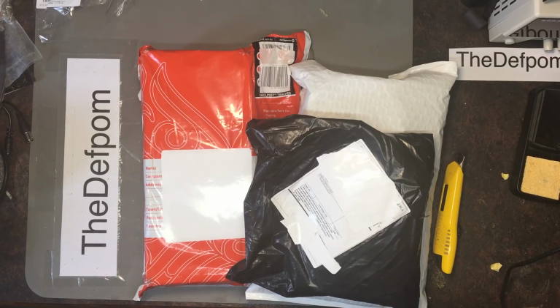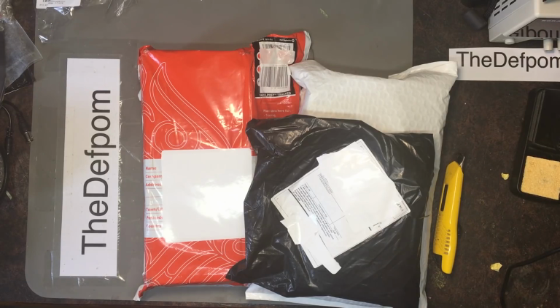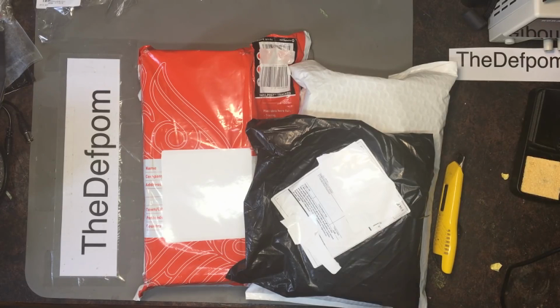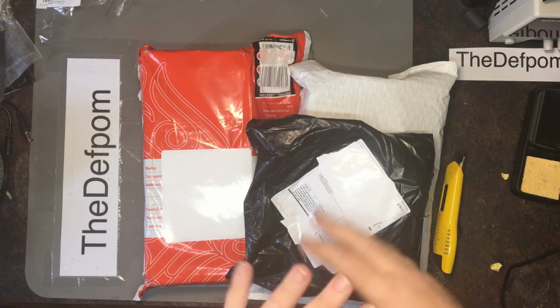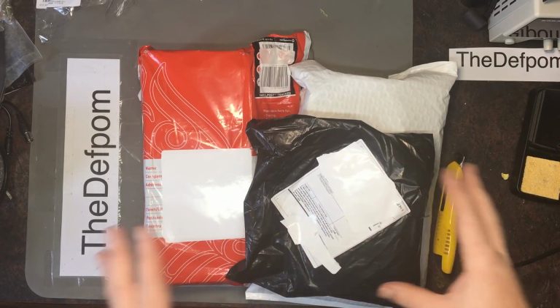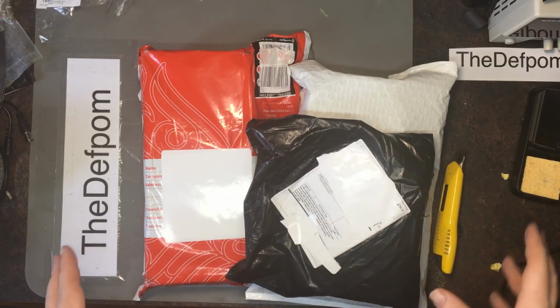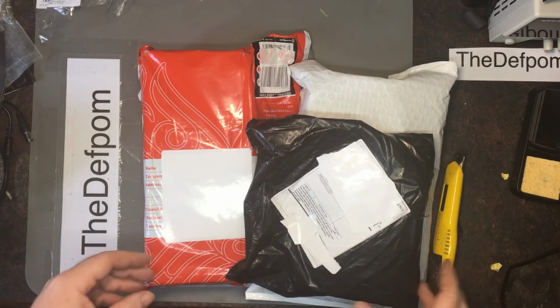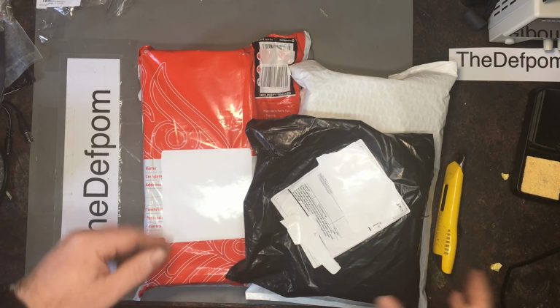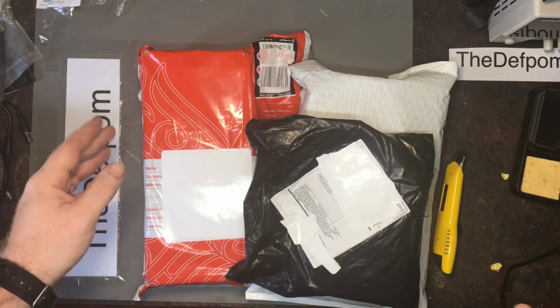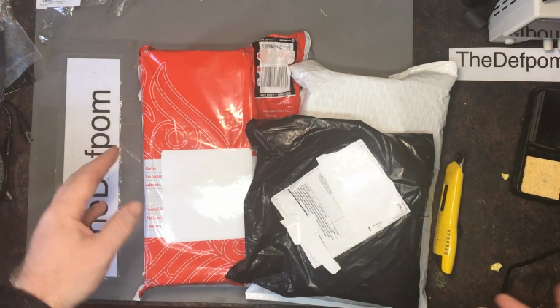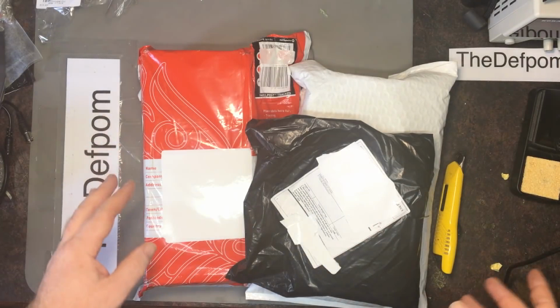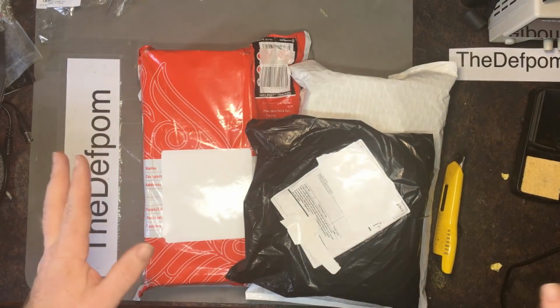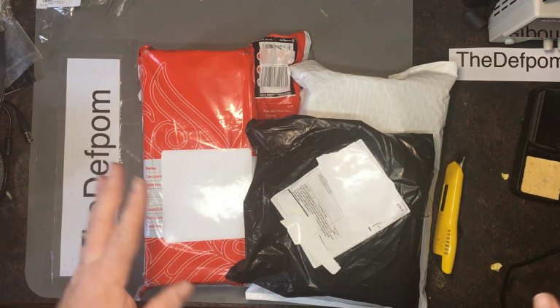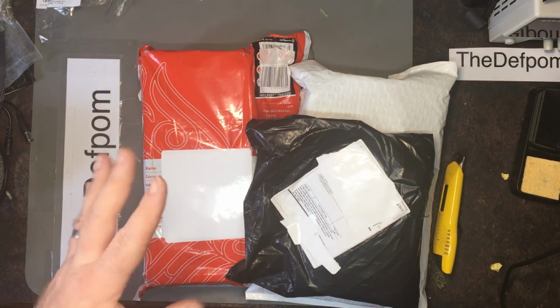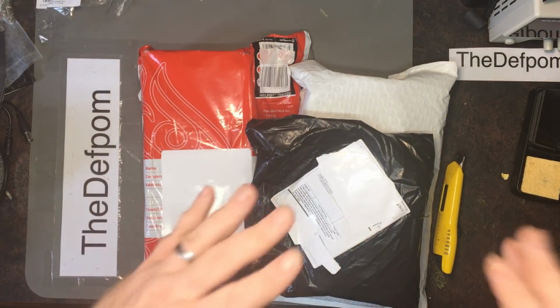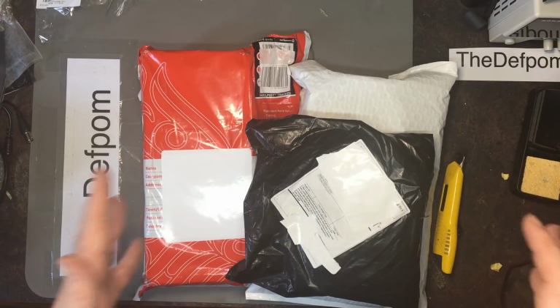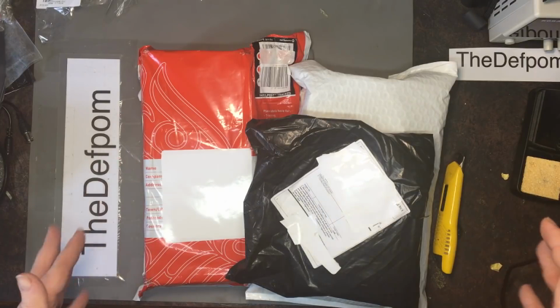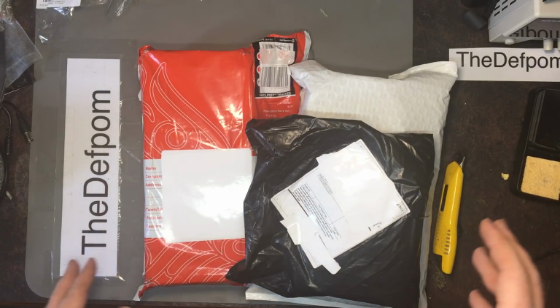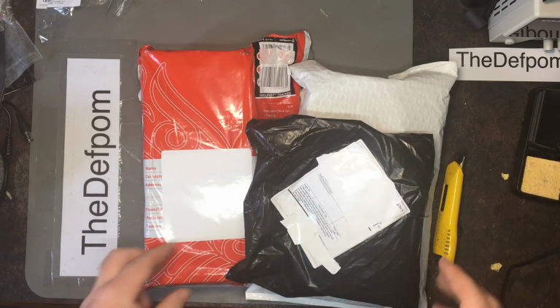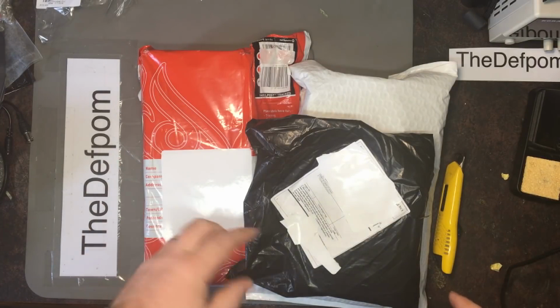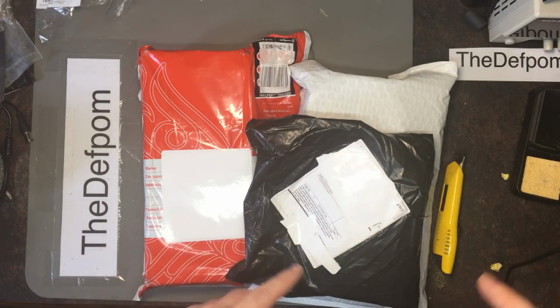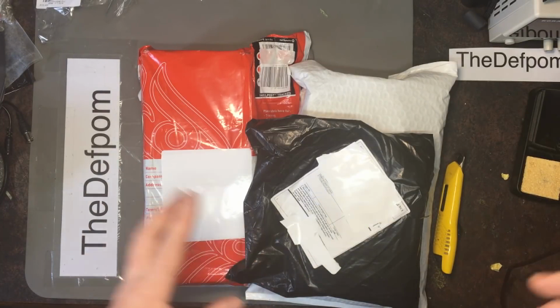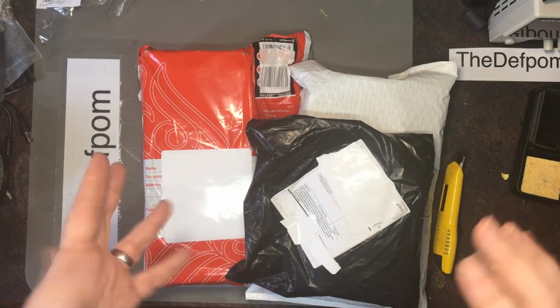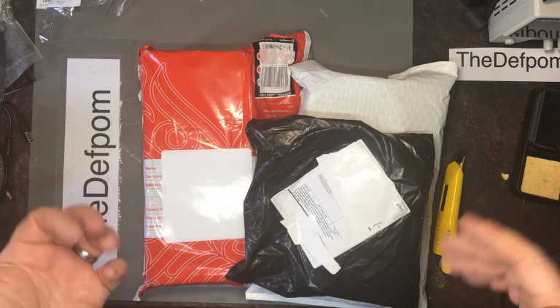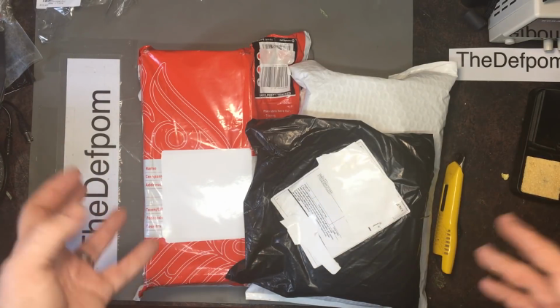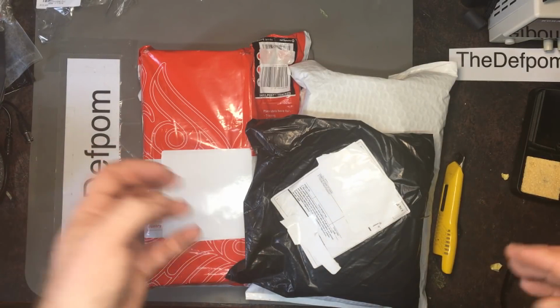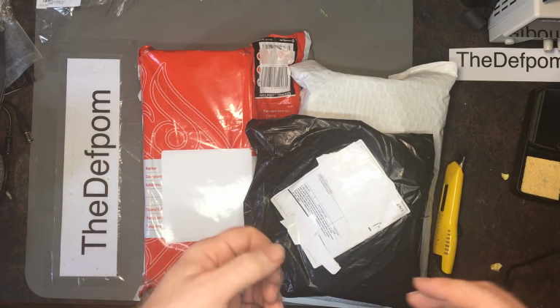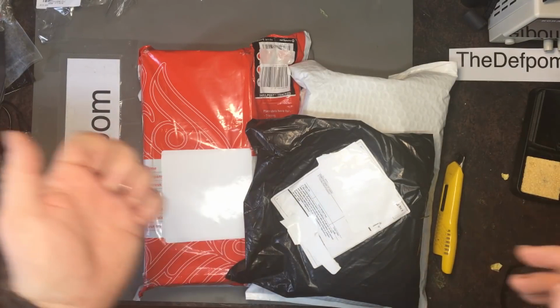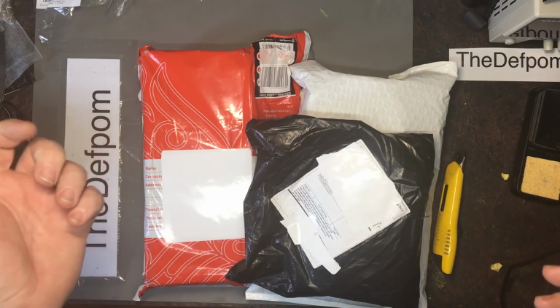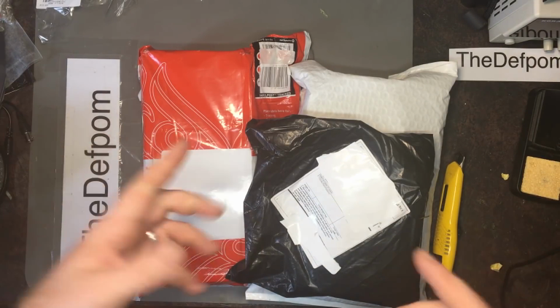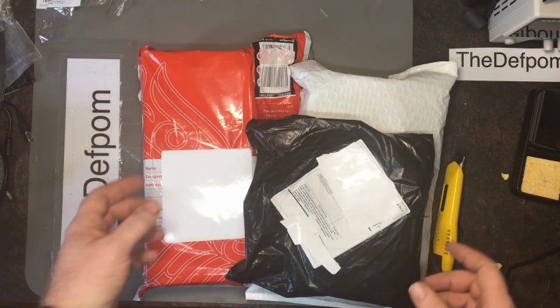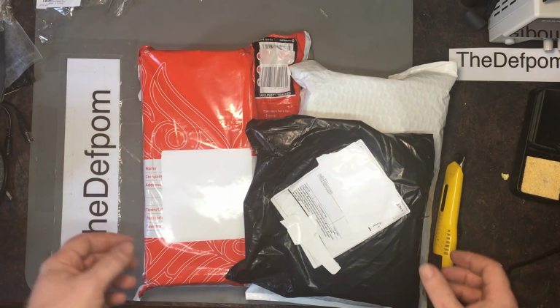All right, a bit more mailbag. So hopefully some of these items here are for the Lancer Storm building. We'll see. Let's get started.